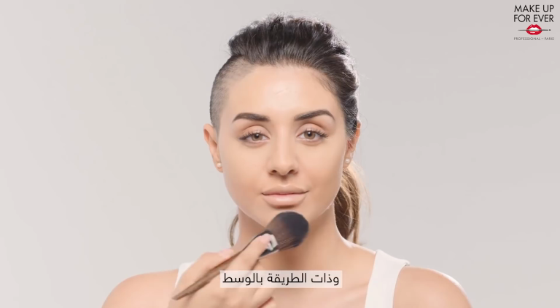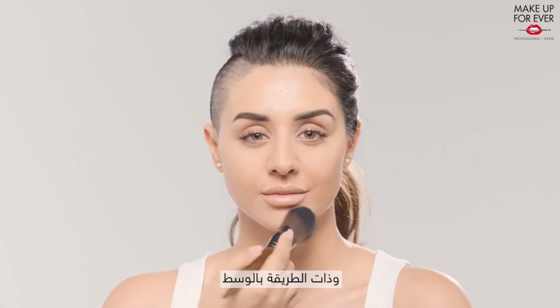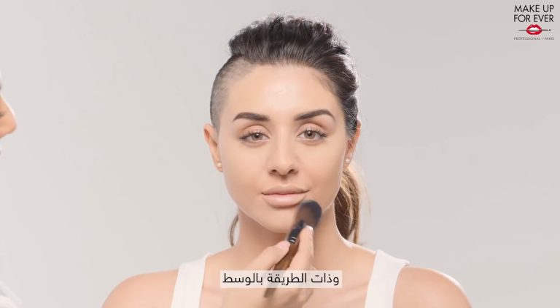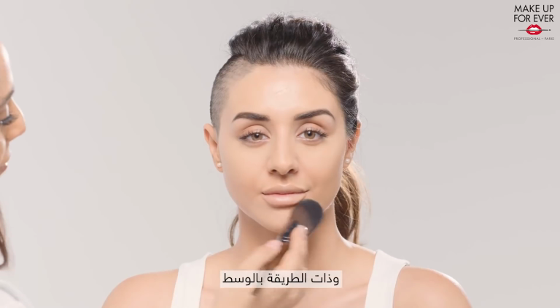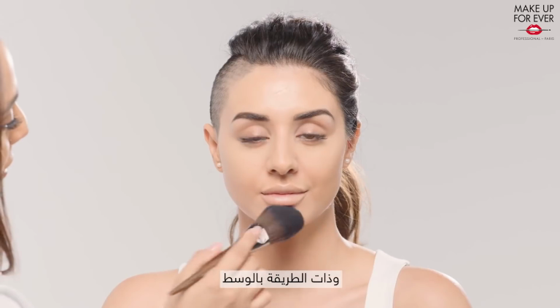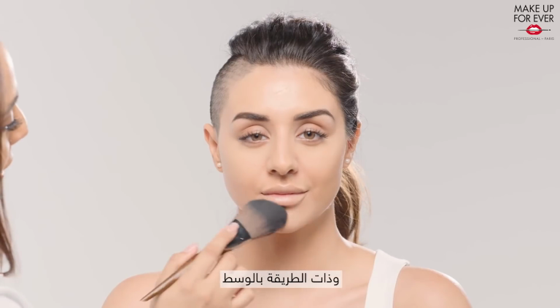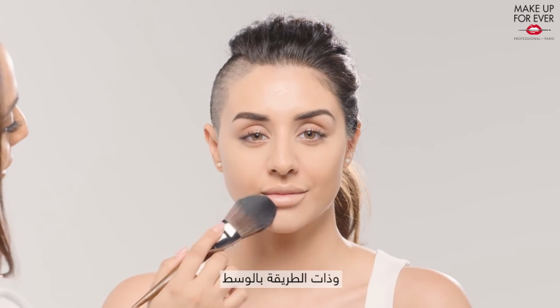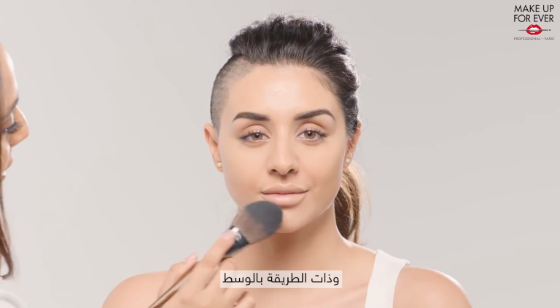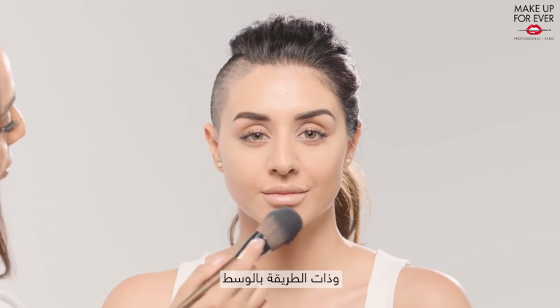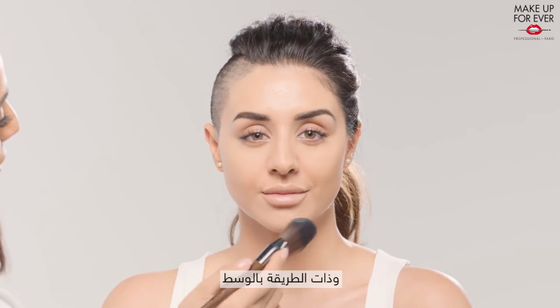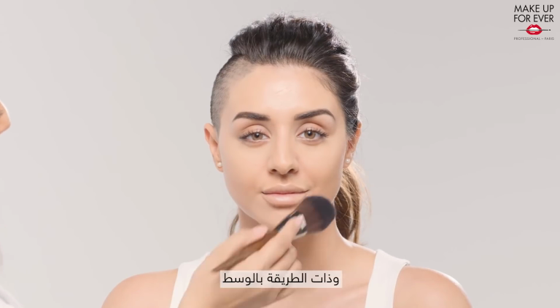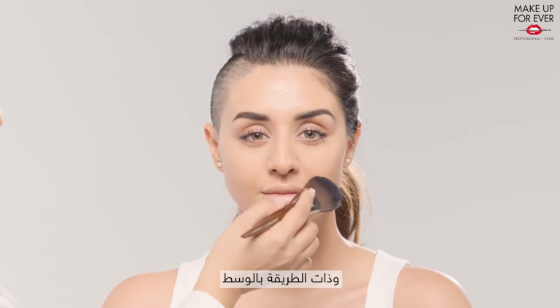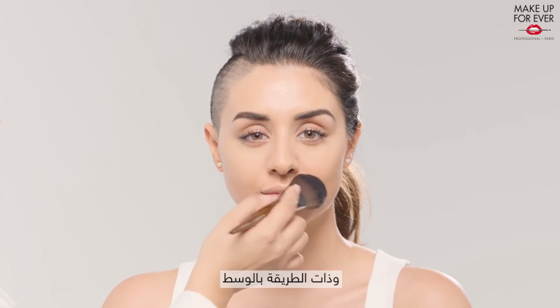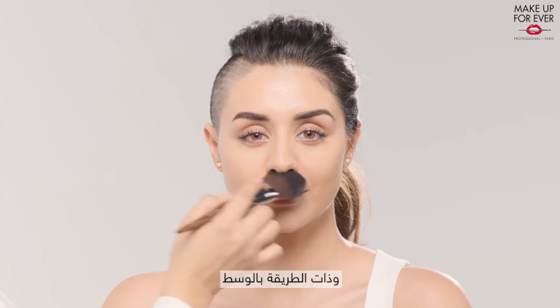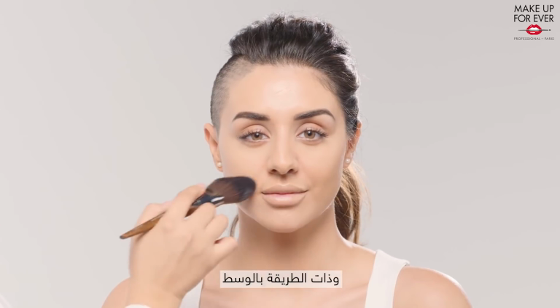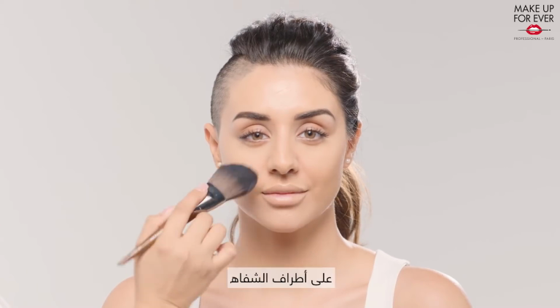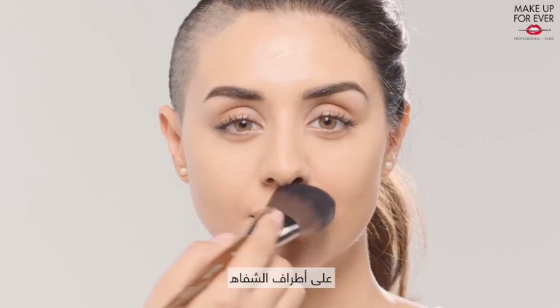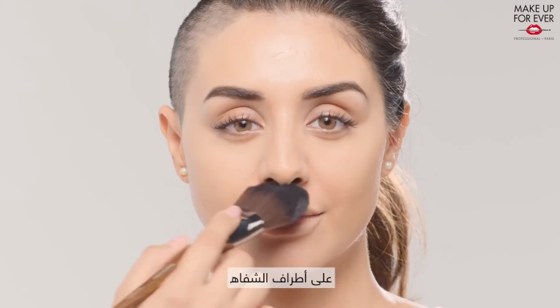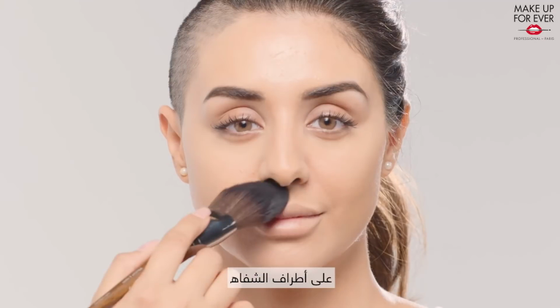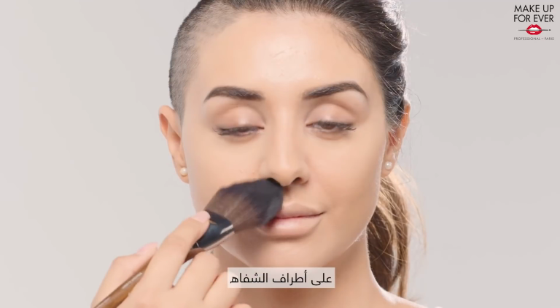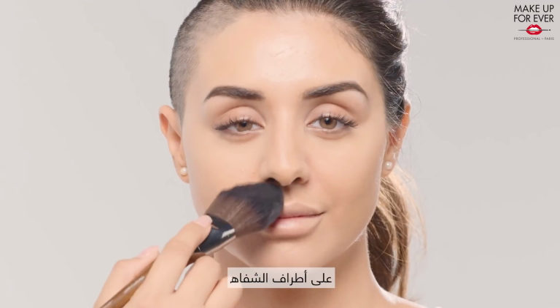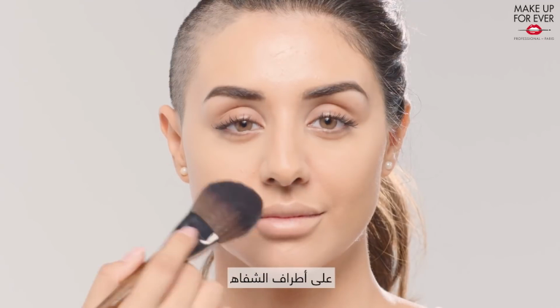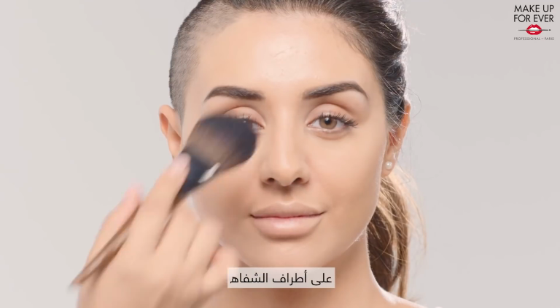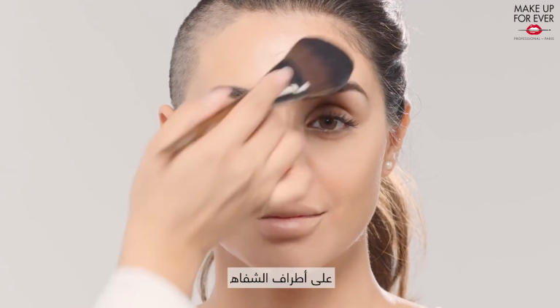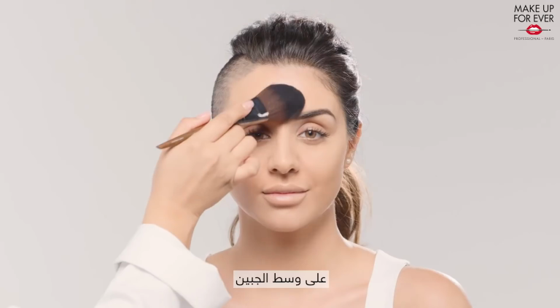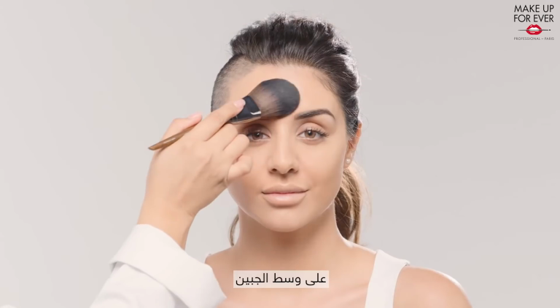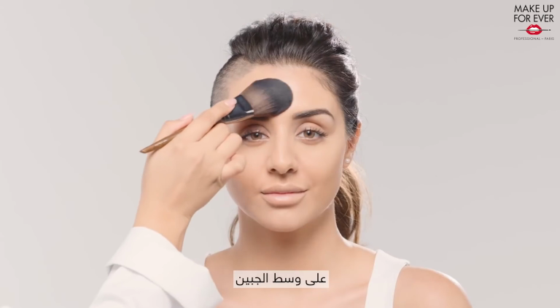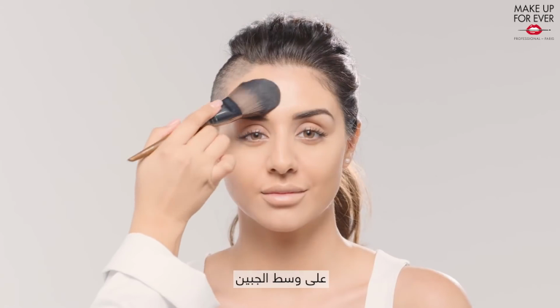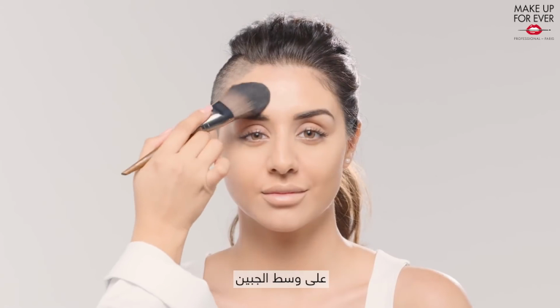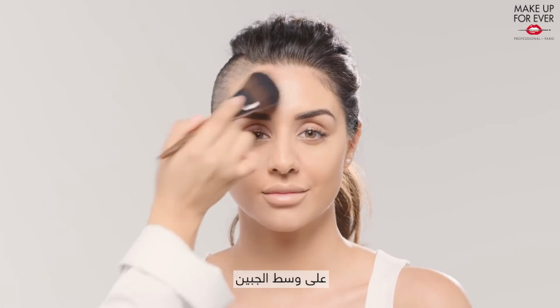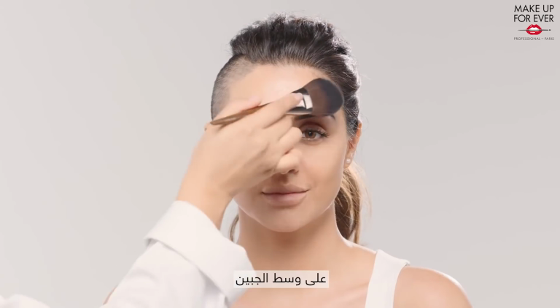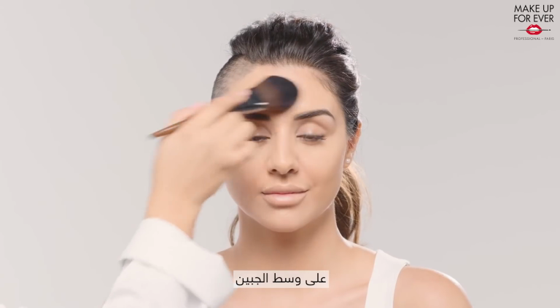Same at the center, on the chin, at the cupid's bow, and at the center of the forehead.